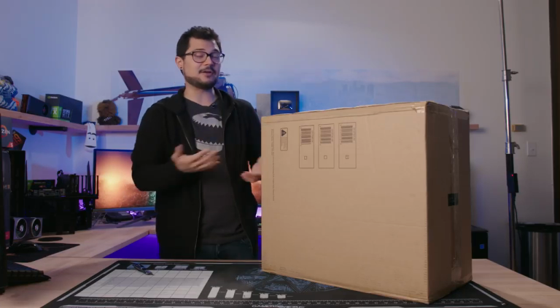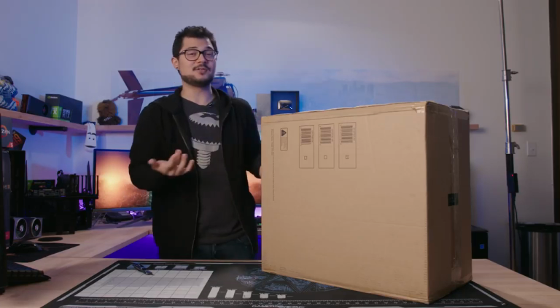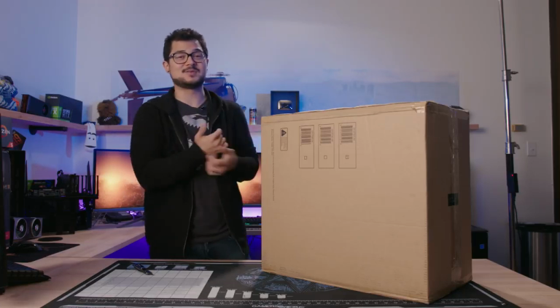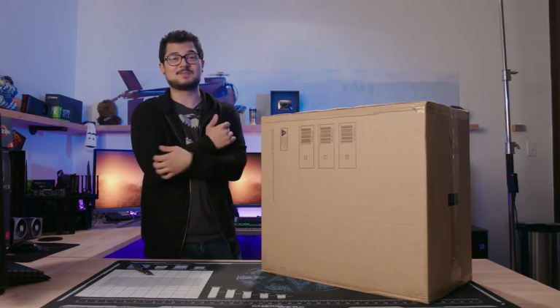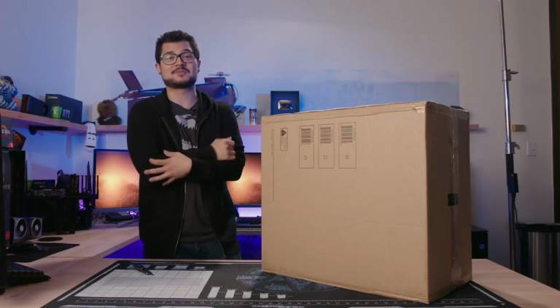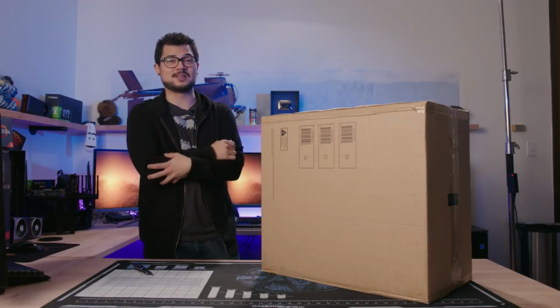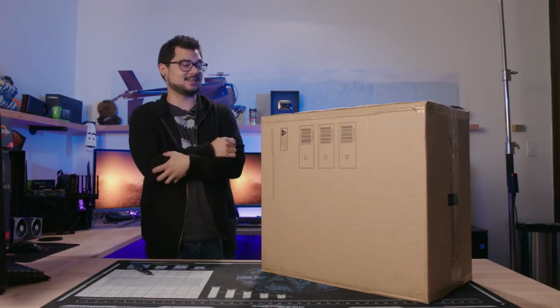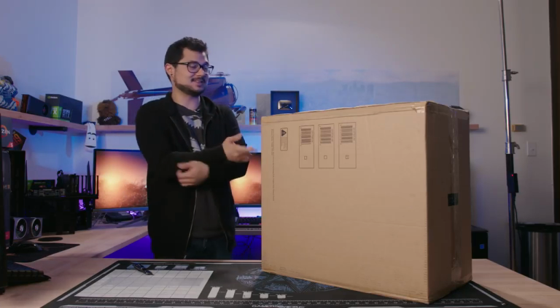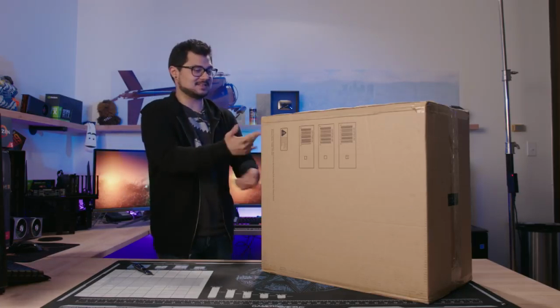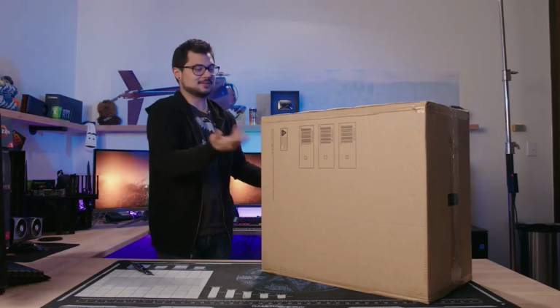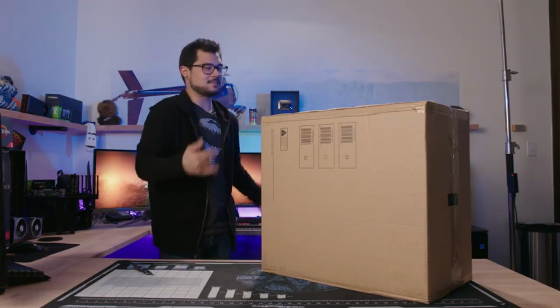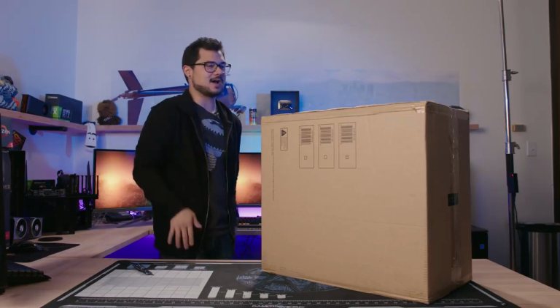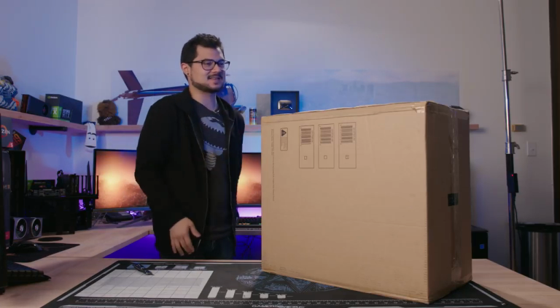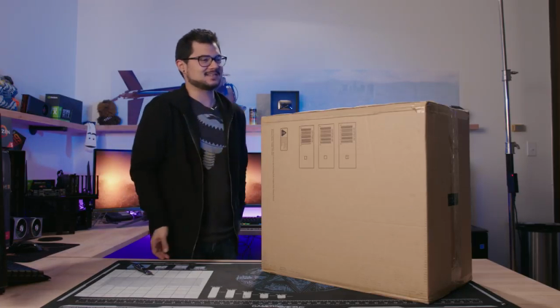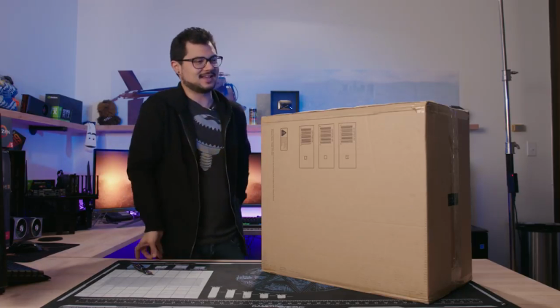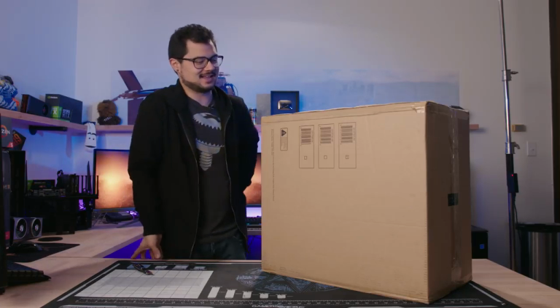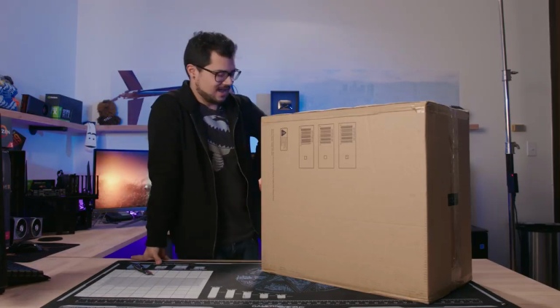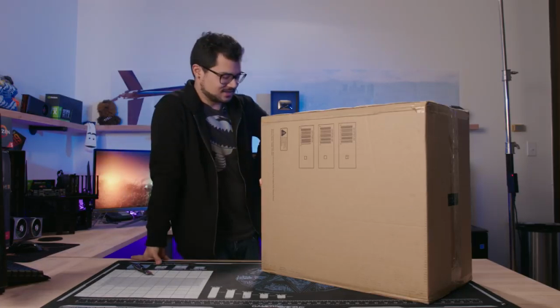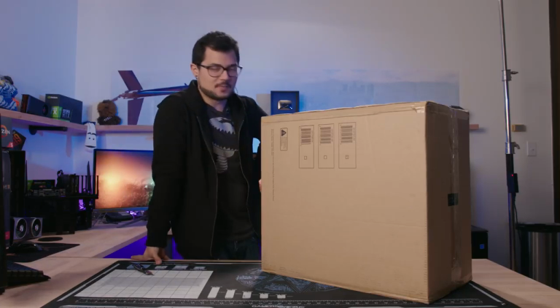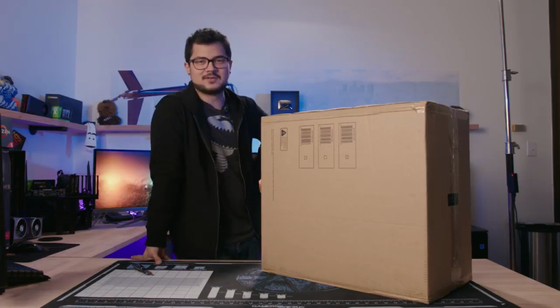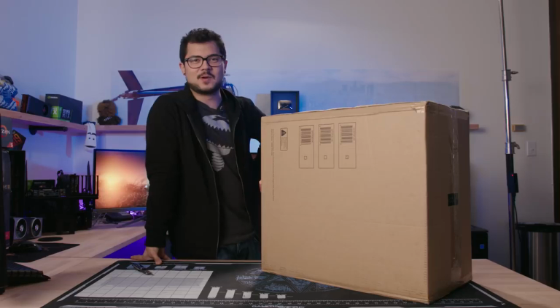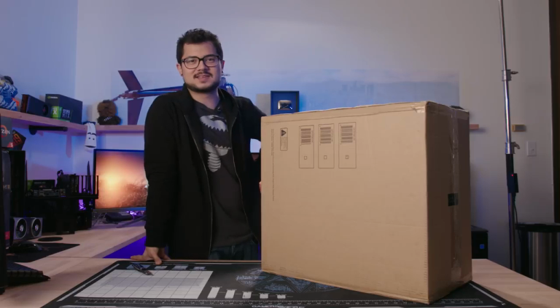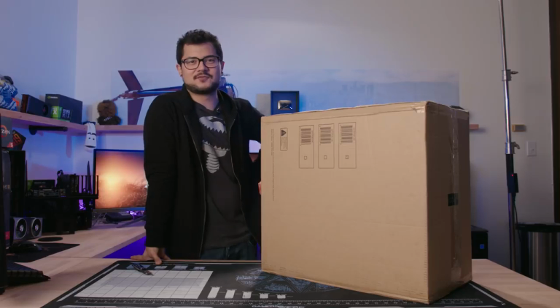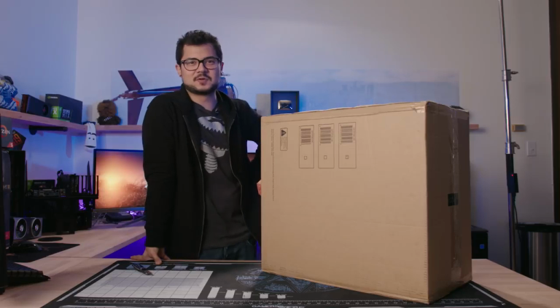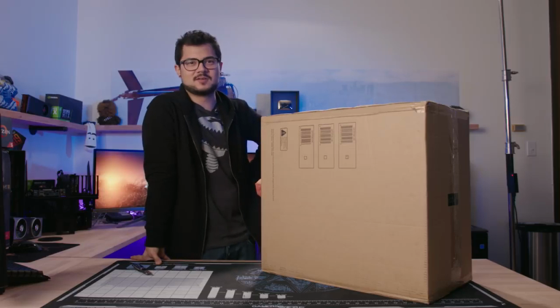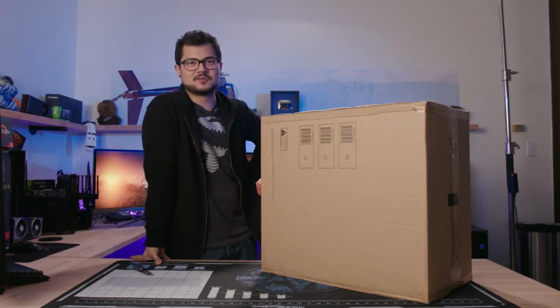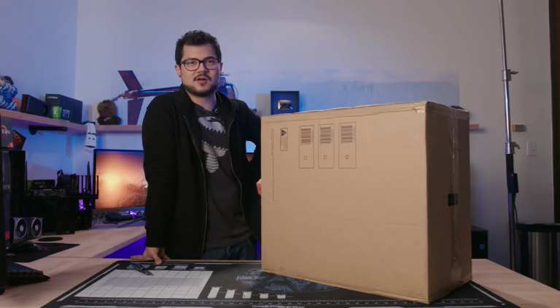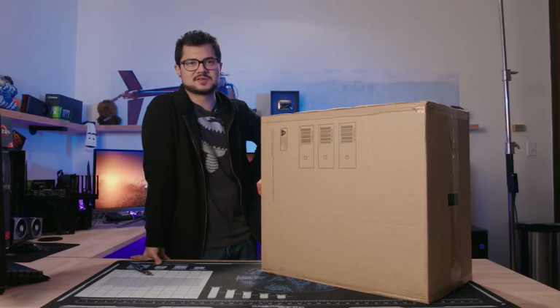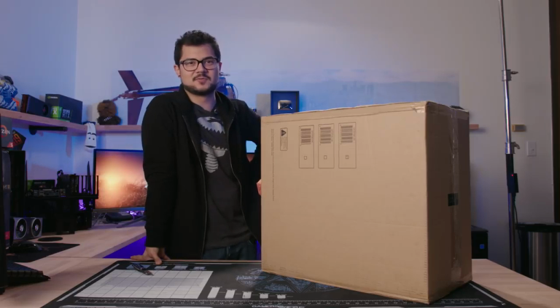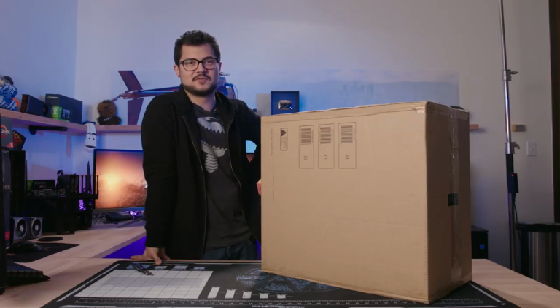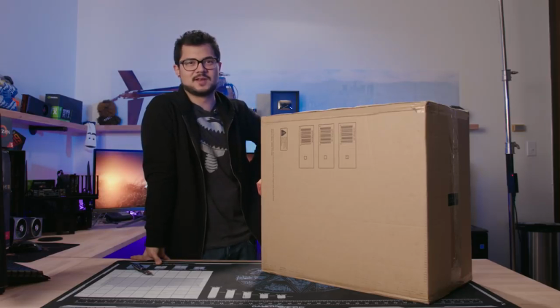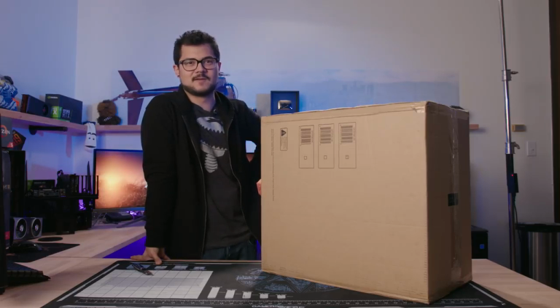I don't know what to expect really. It's still sealed in the box. I just hope I didn't waste $1,400 on one video.